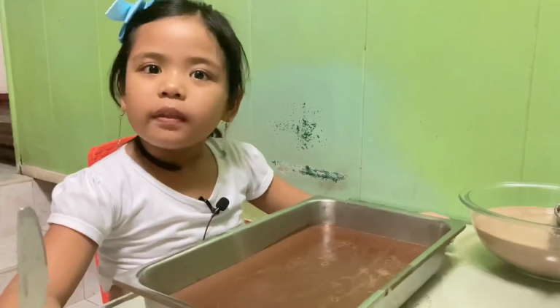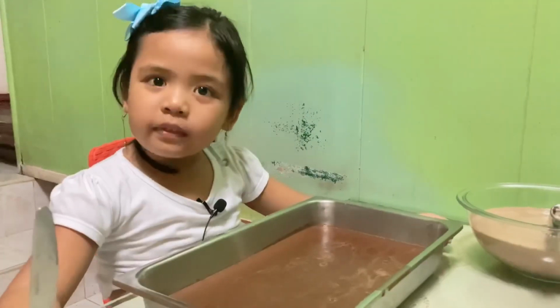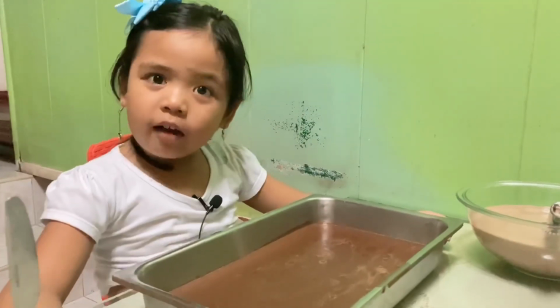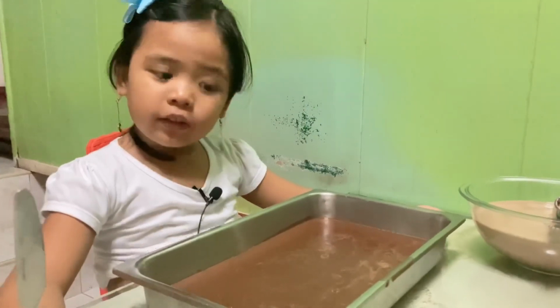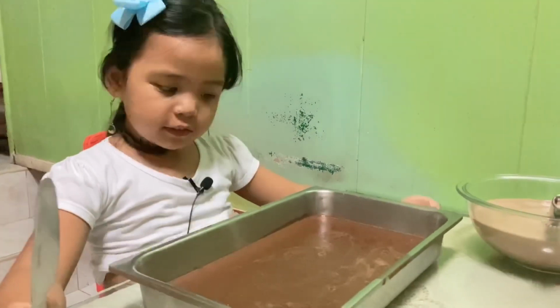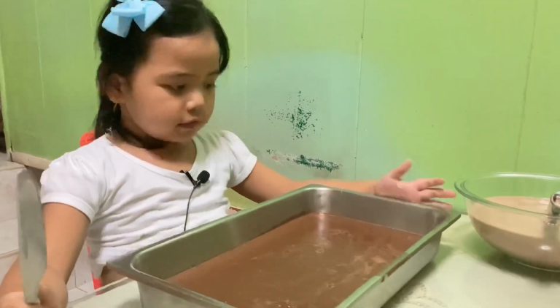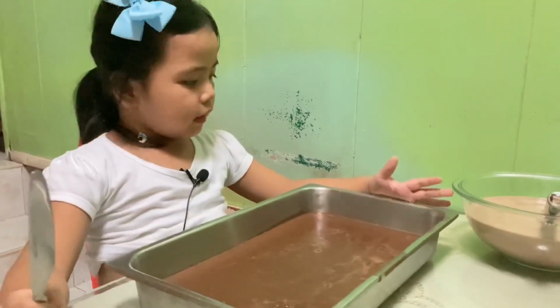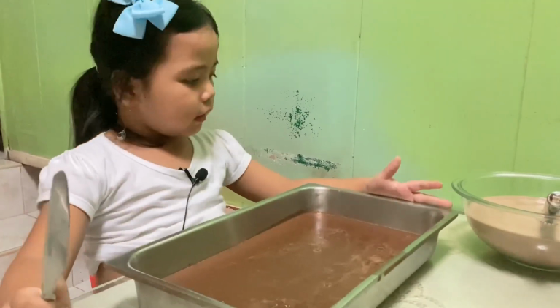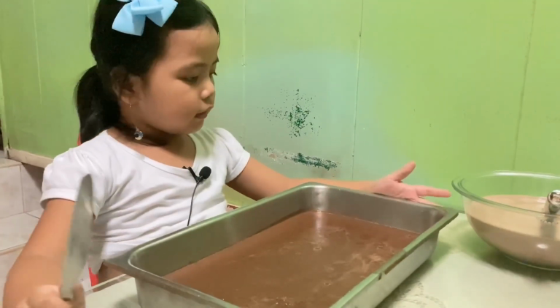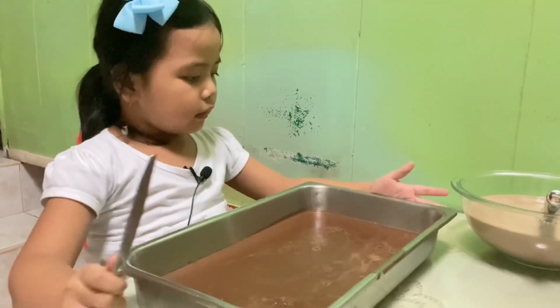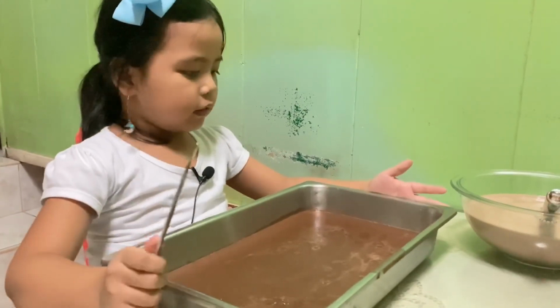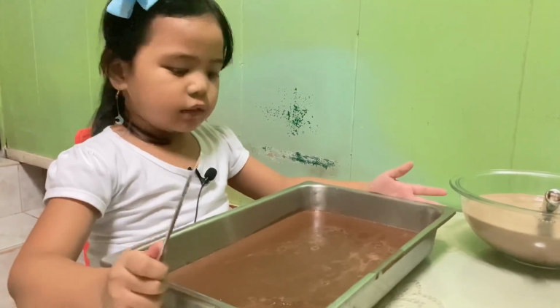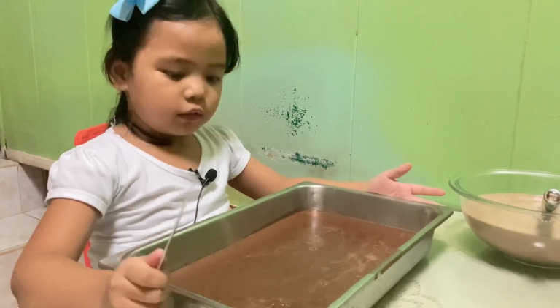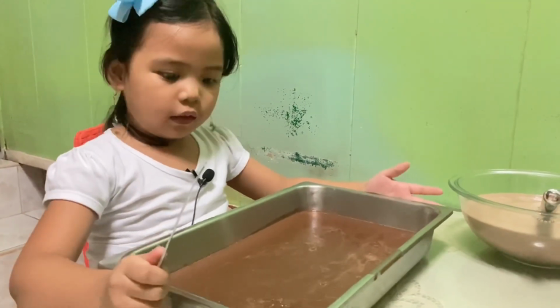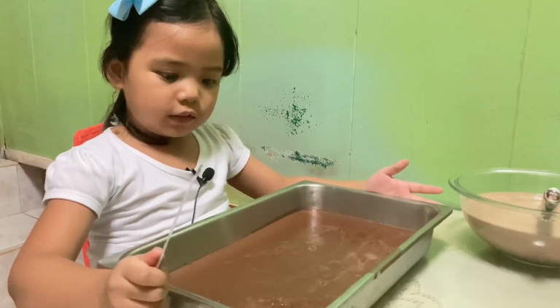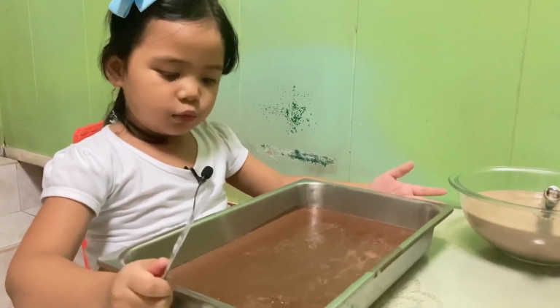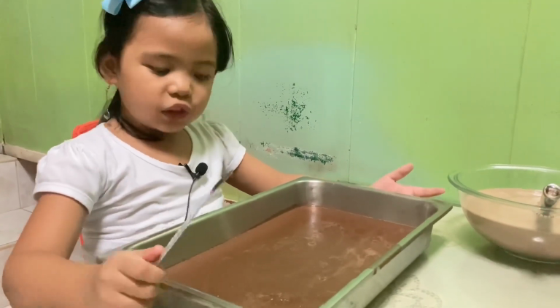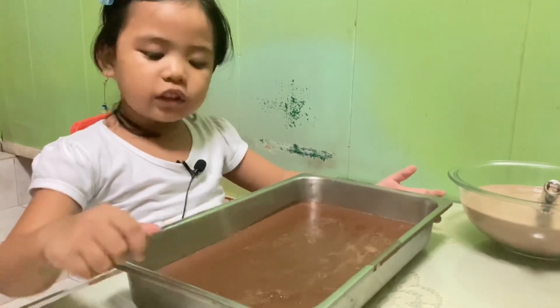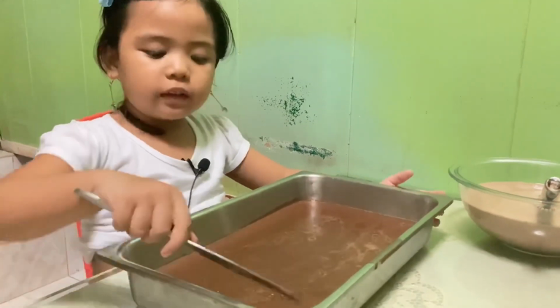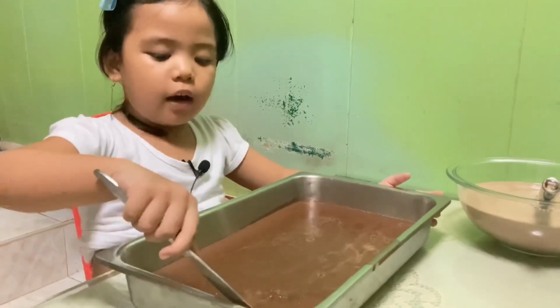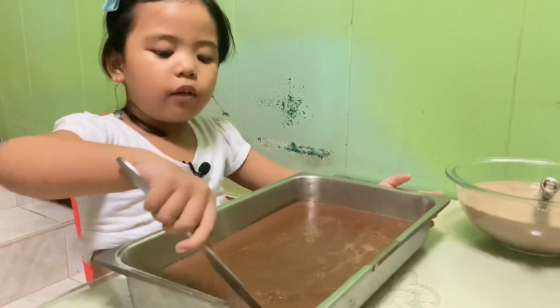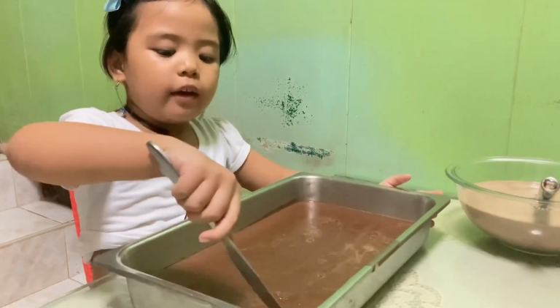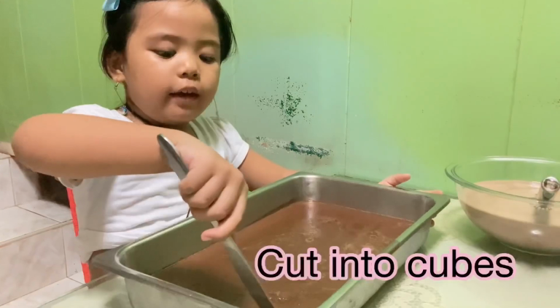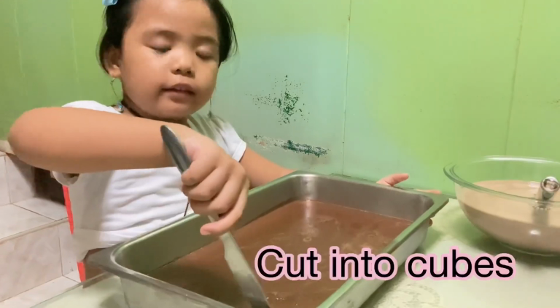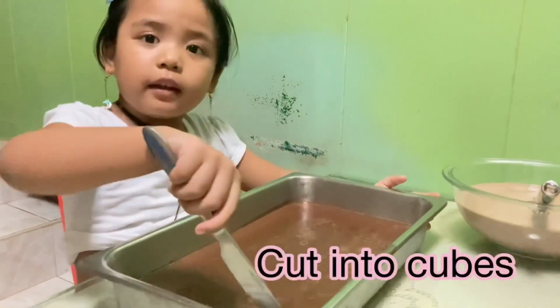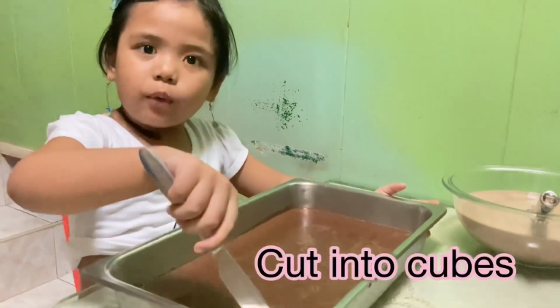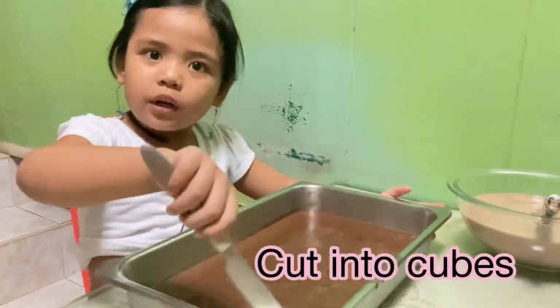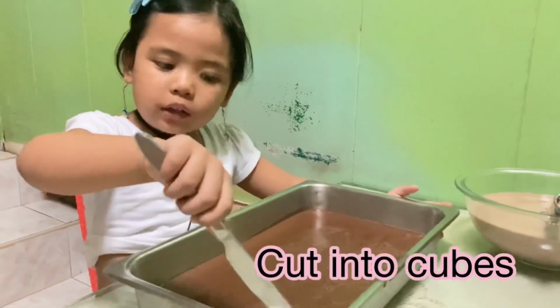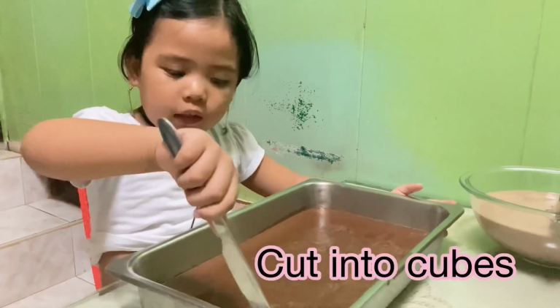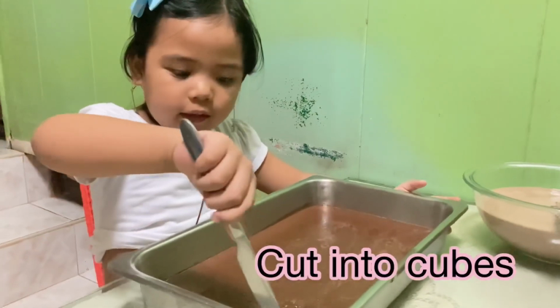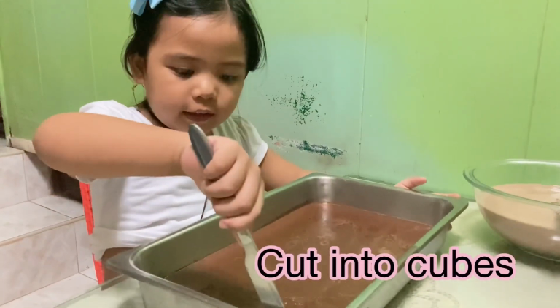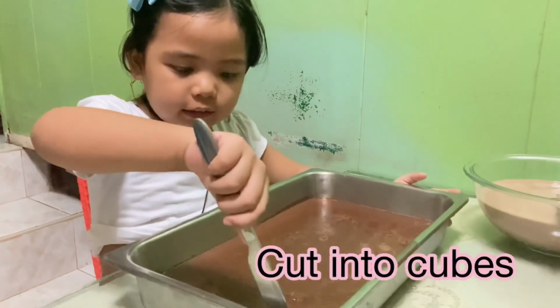Now it's done. And it looks like a squishy now. And now we are going to cut it.